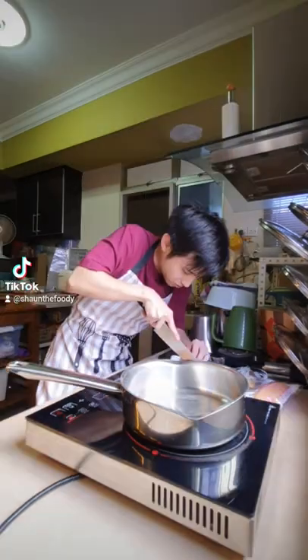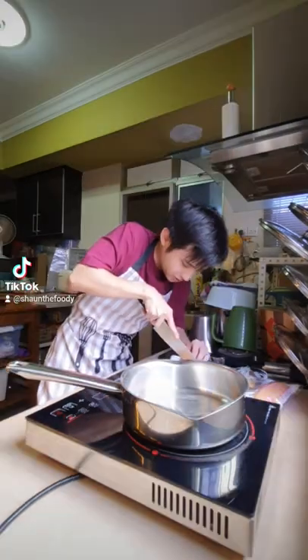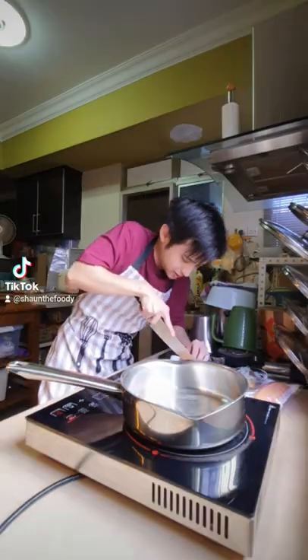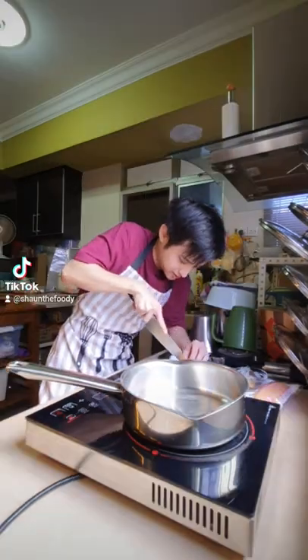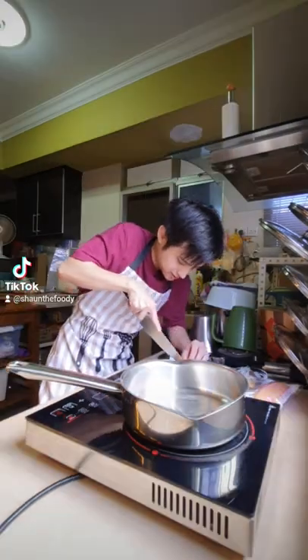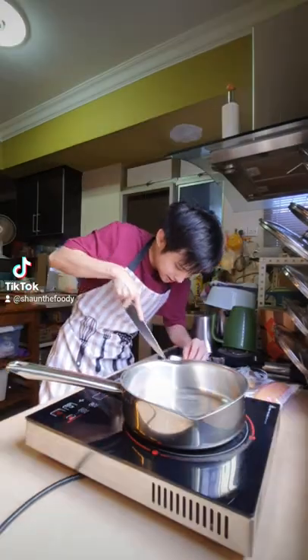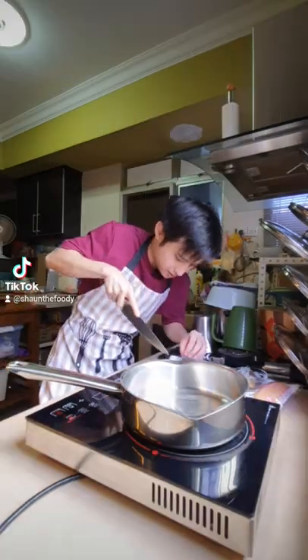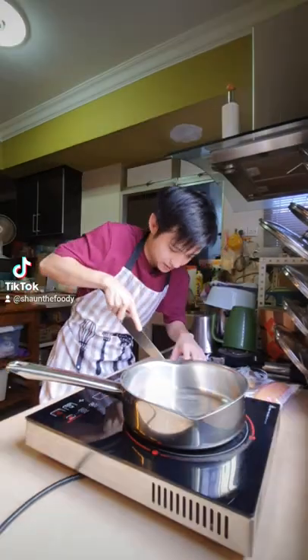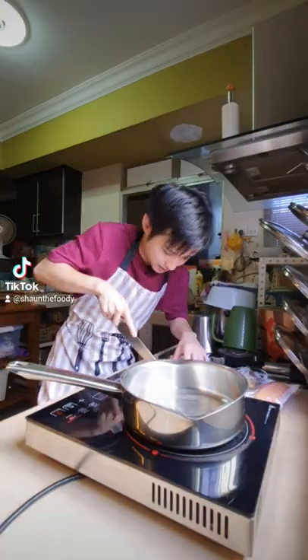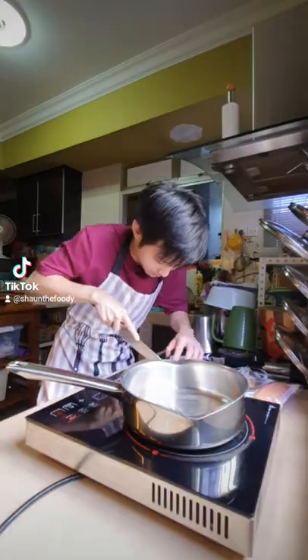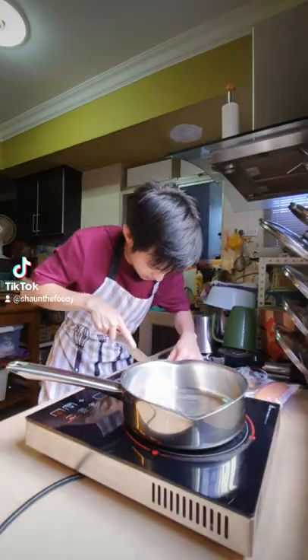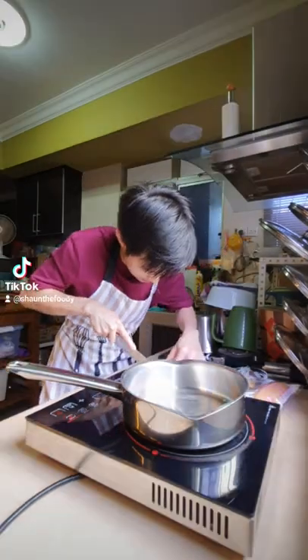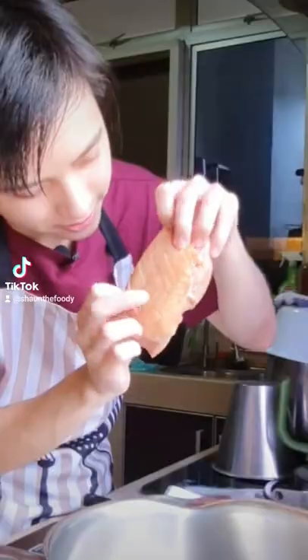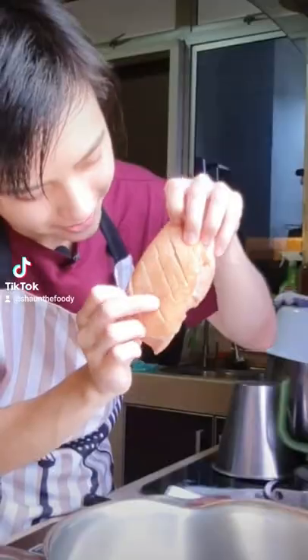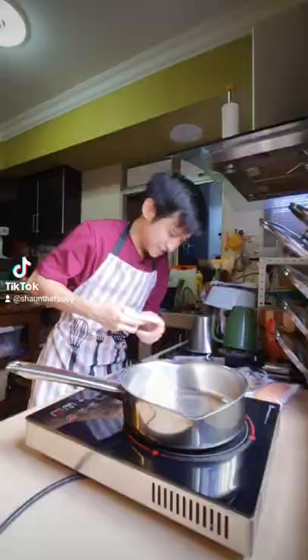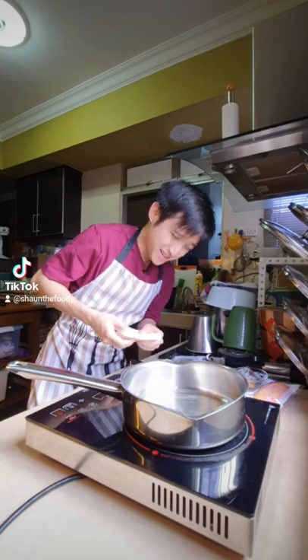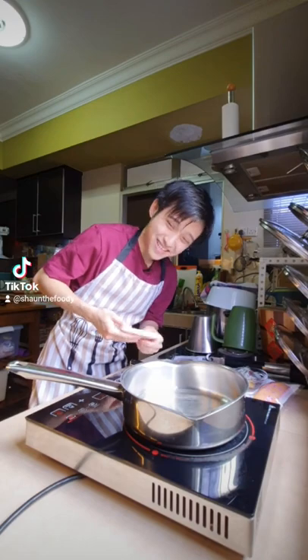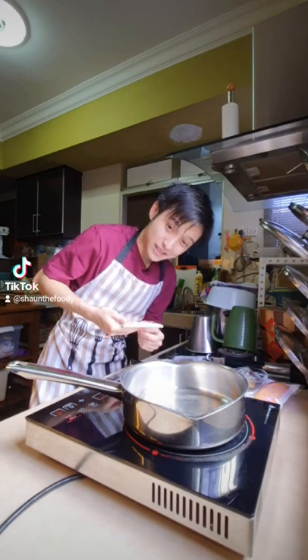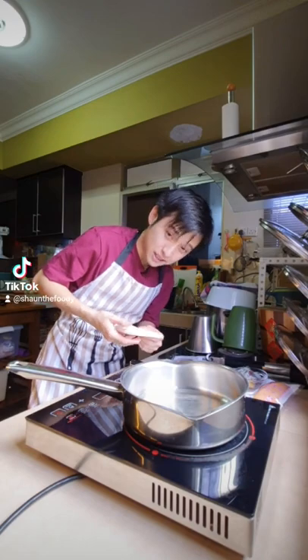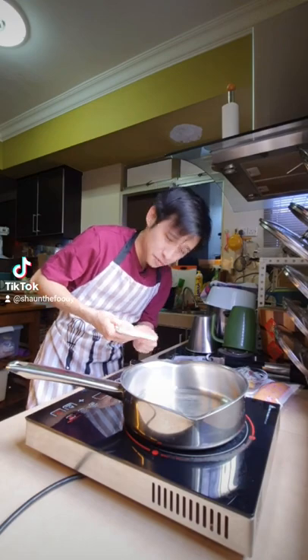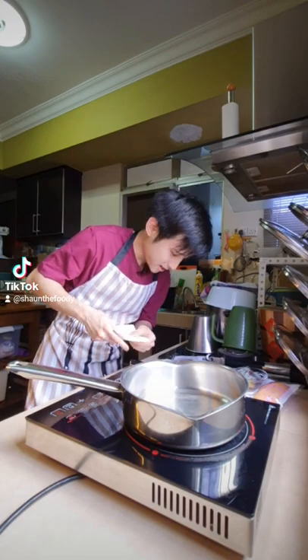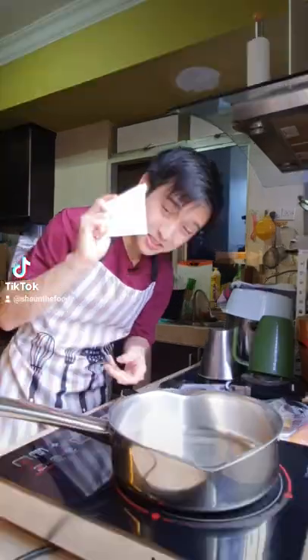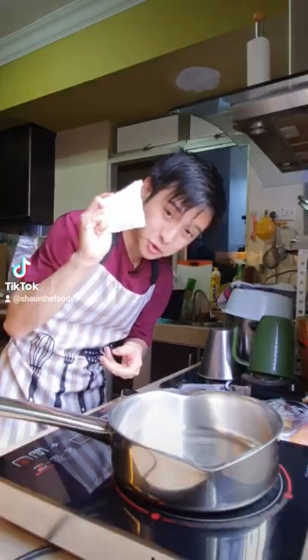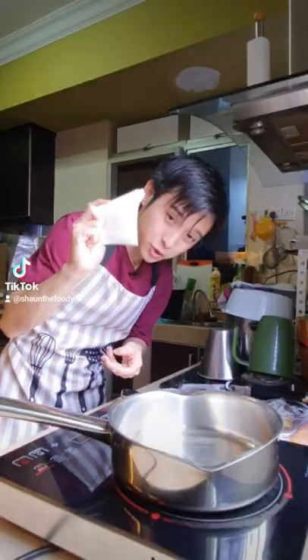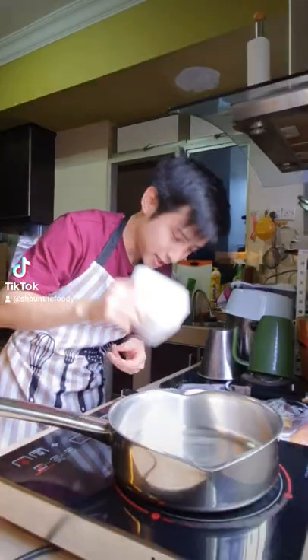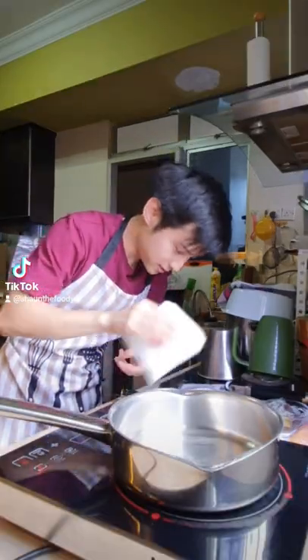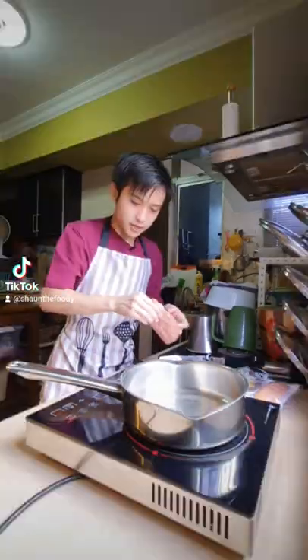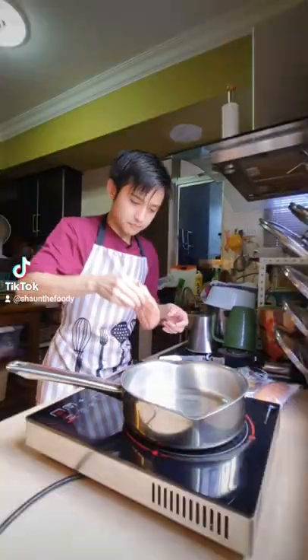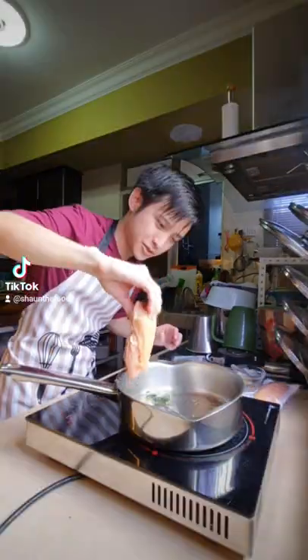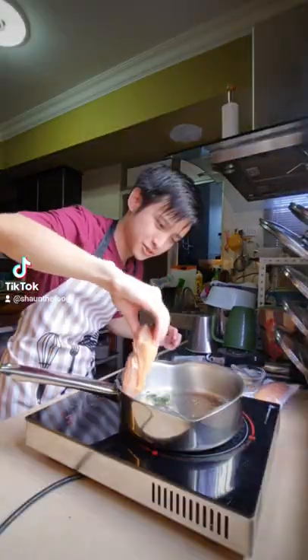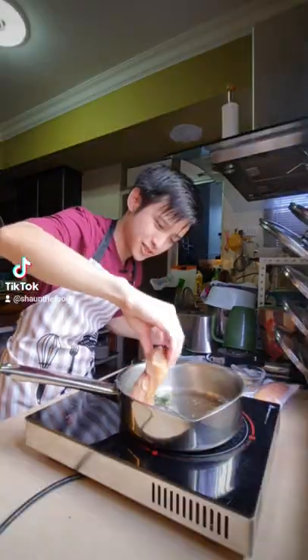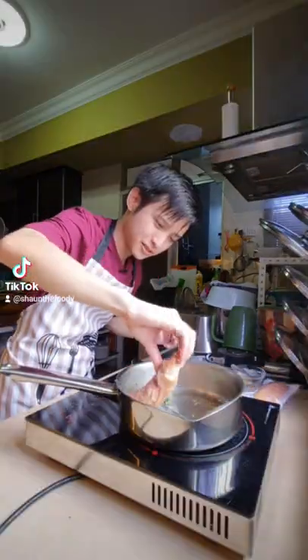Scoring the skin of the duck breast. Look at that. The meat is a little bit wet, gonna dry it. All right, breast goes in.